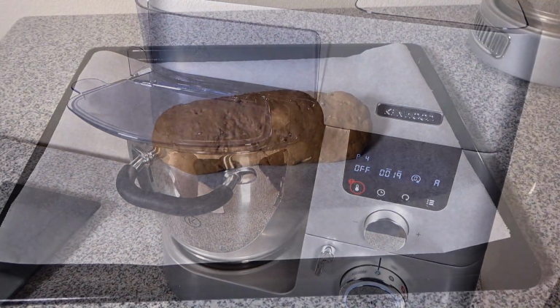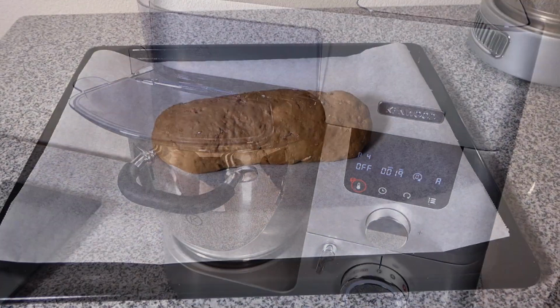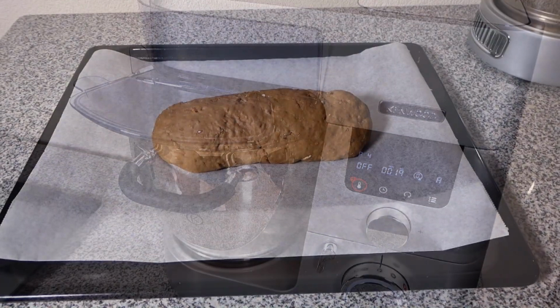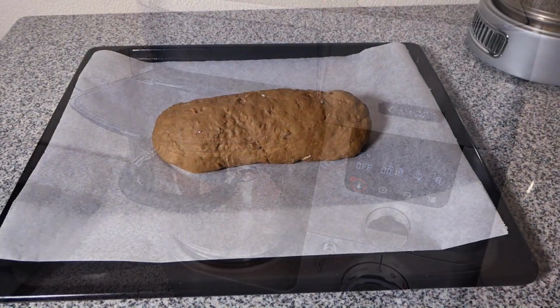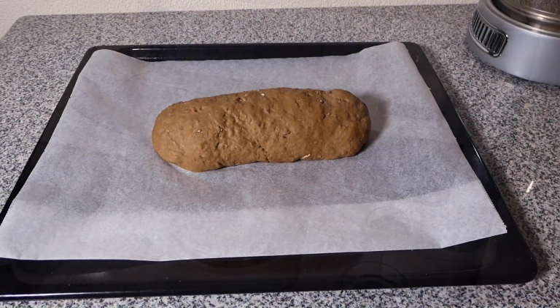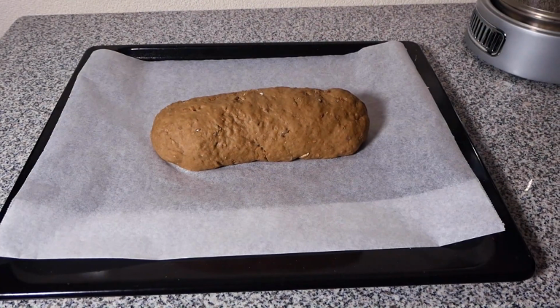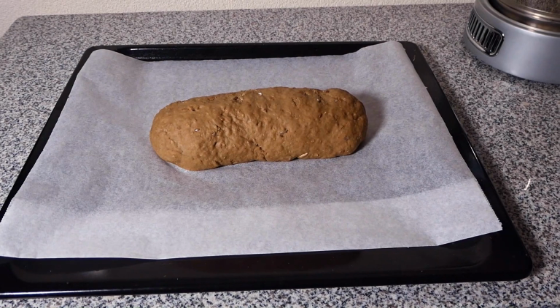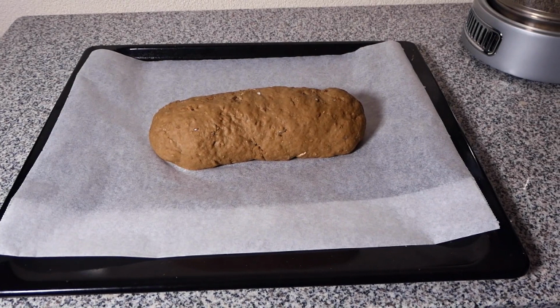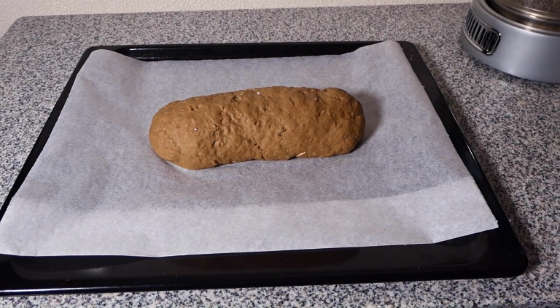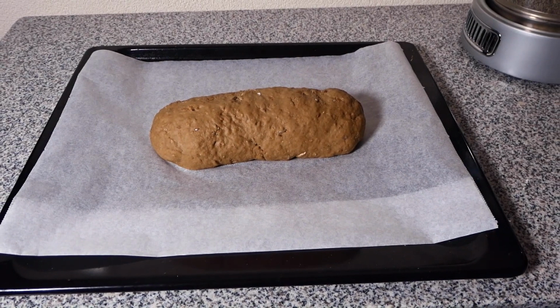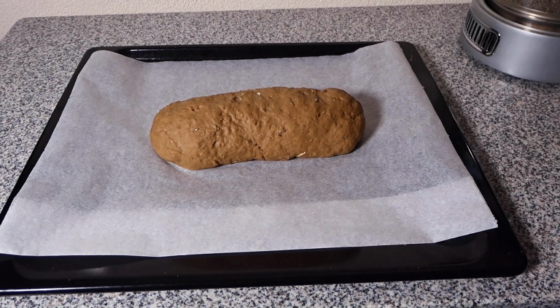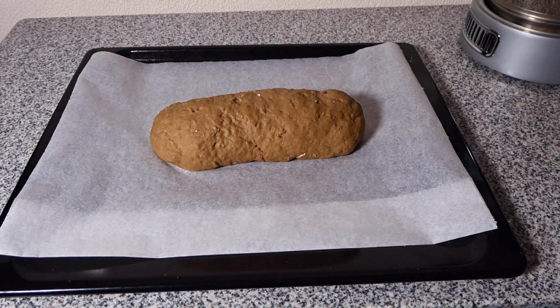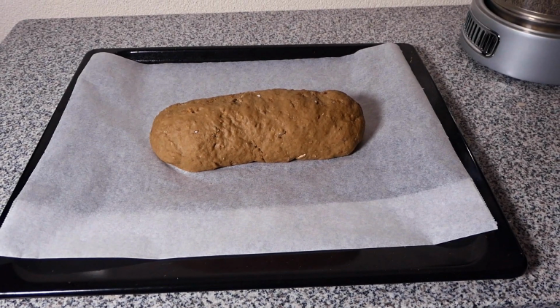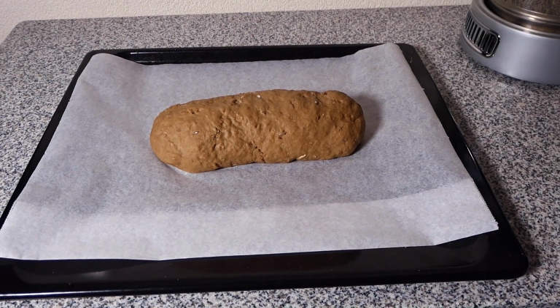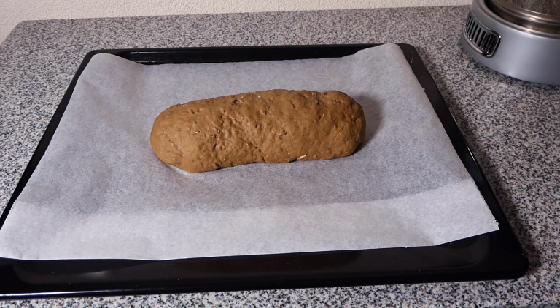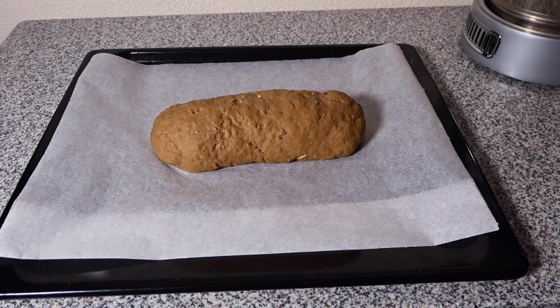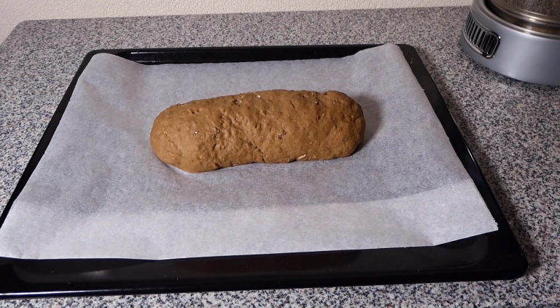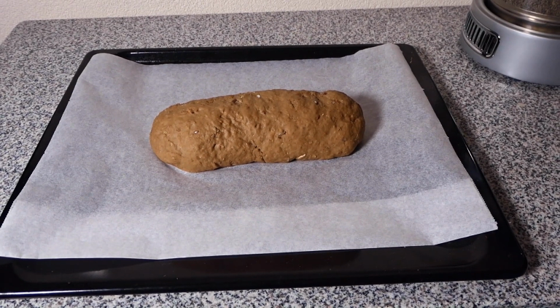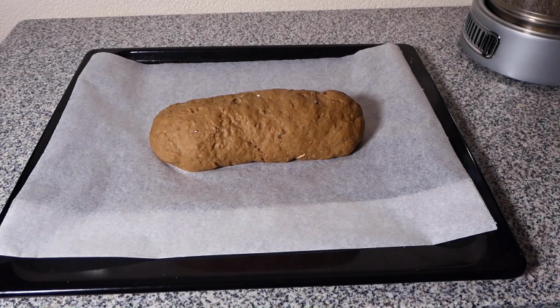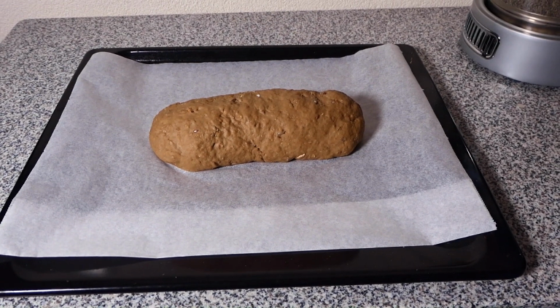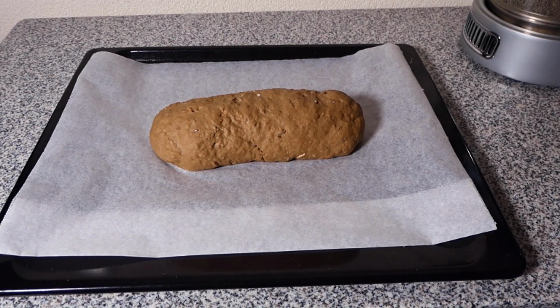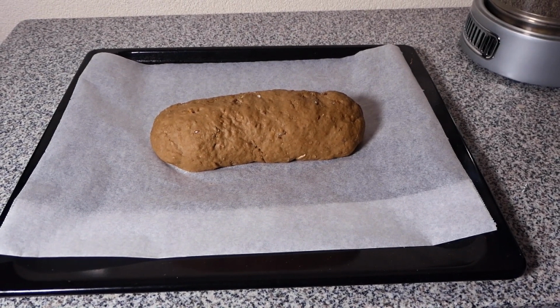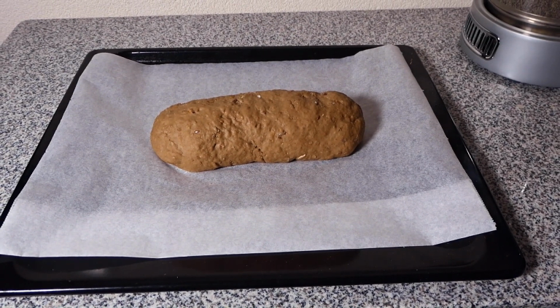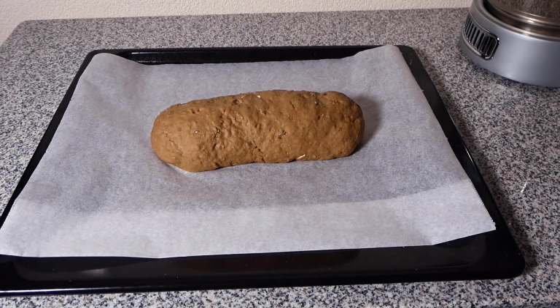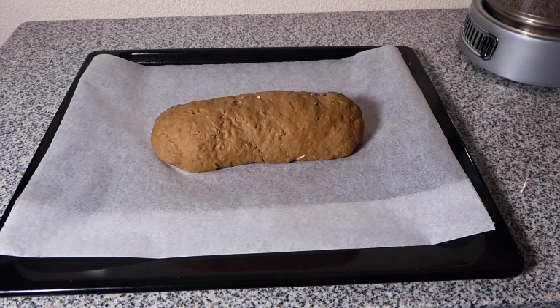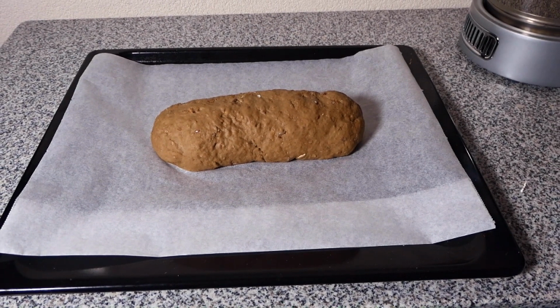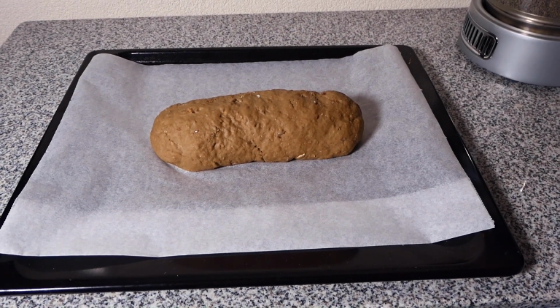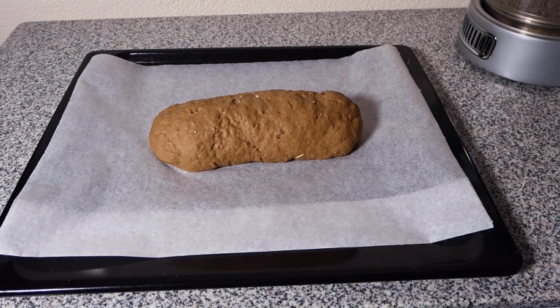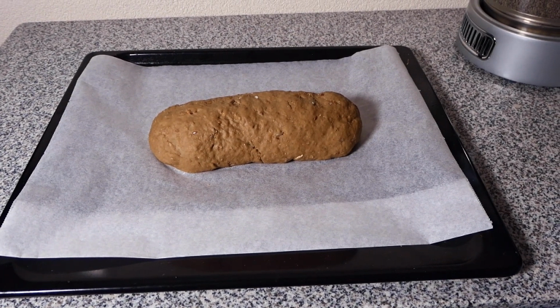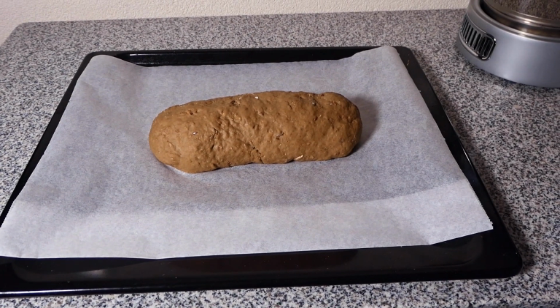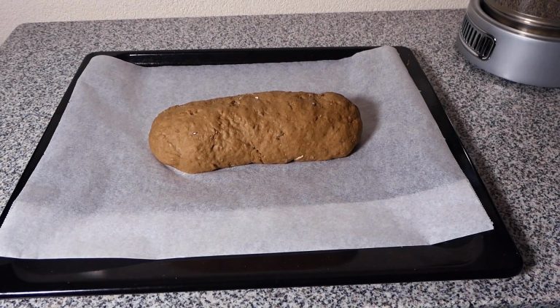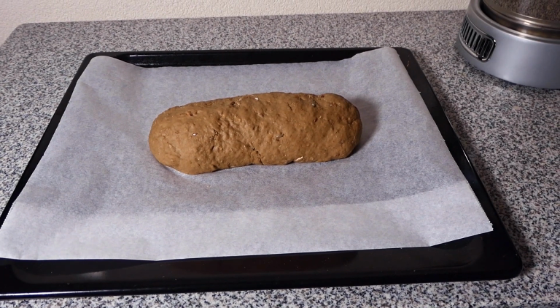Now it needs to rest for about 50 minutes, so I will cover it up with a clean towel.